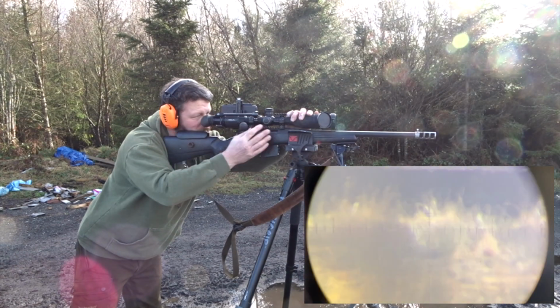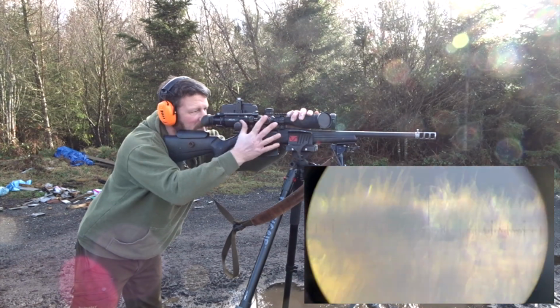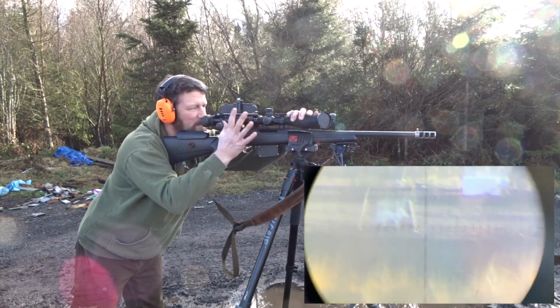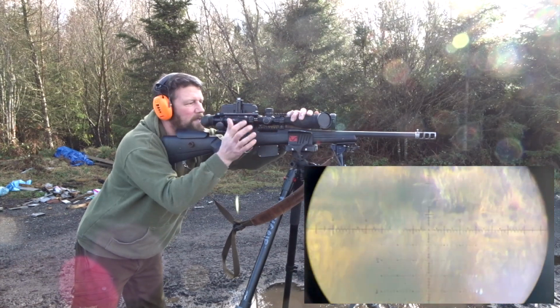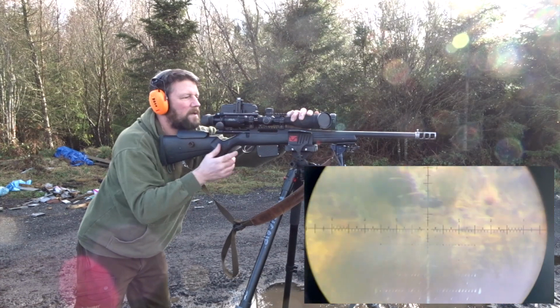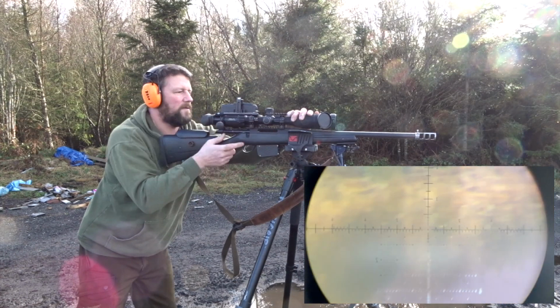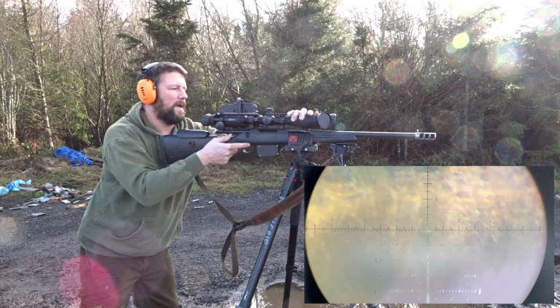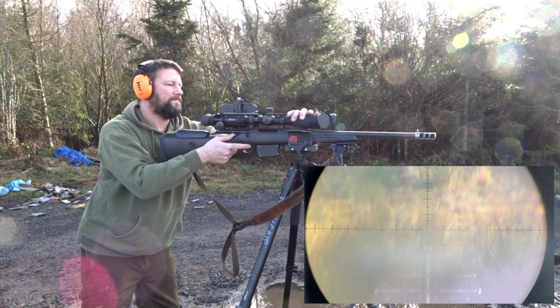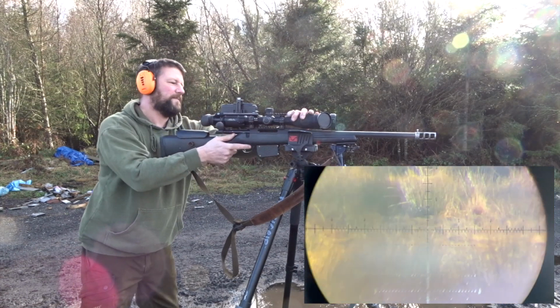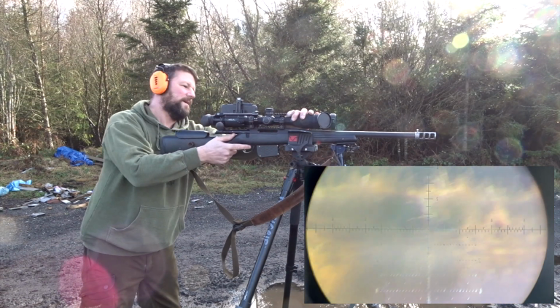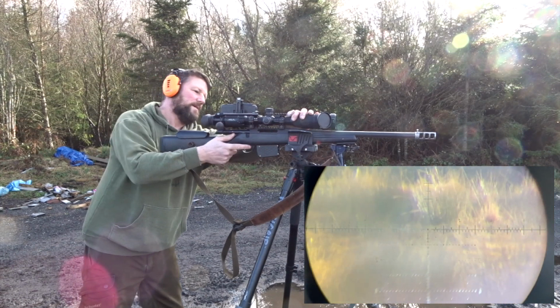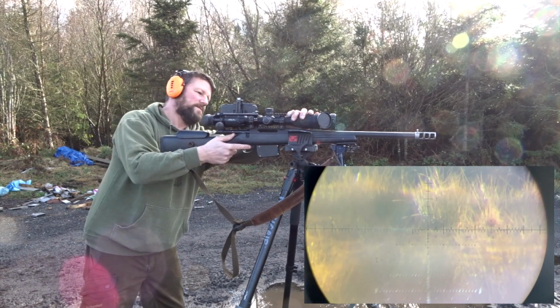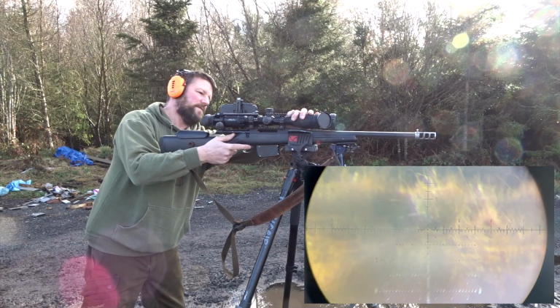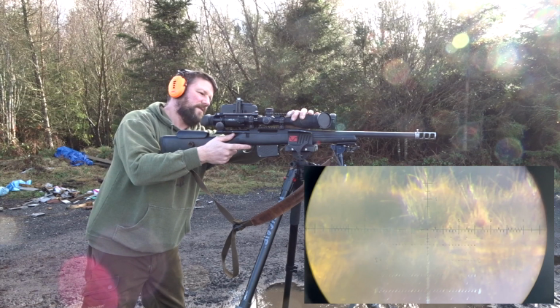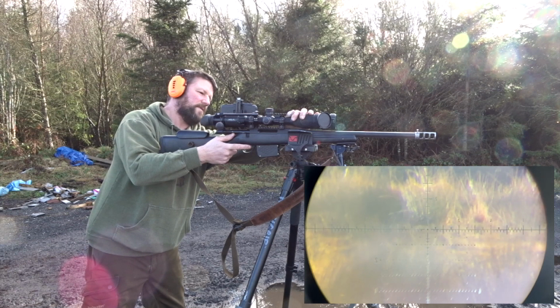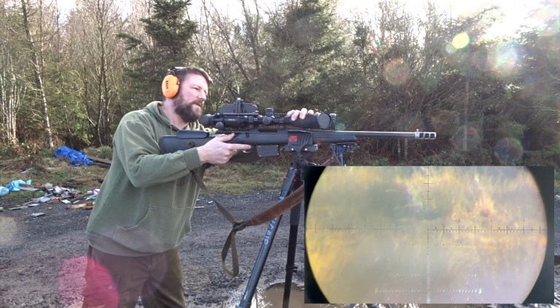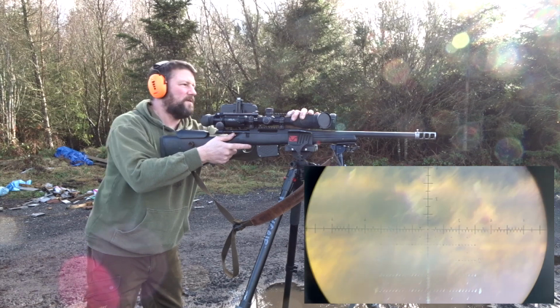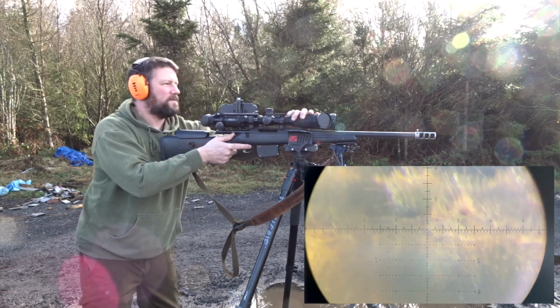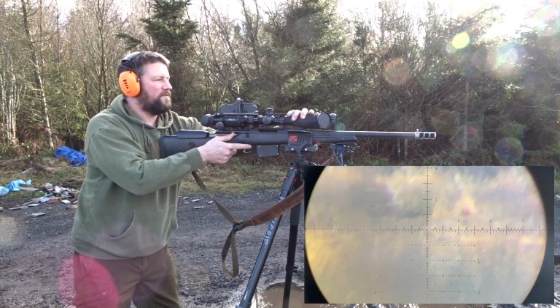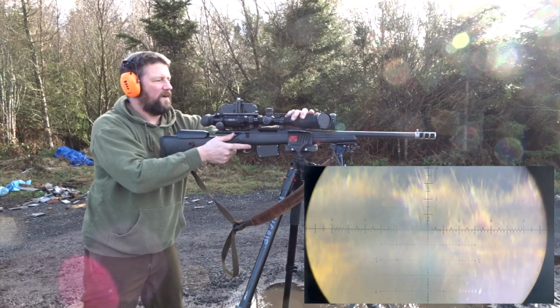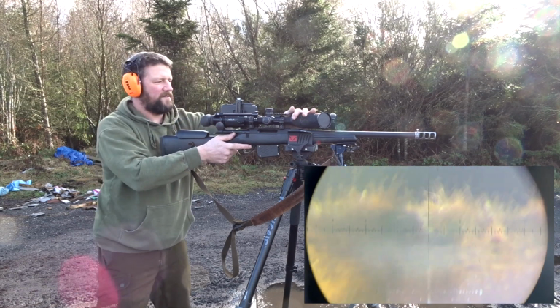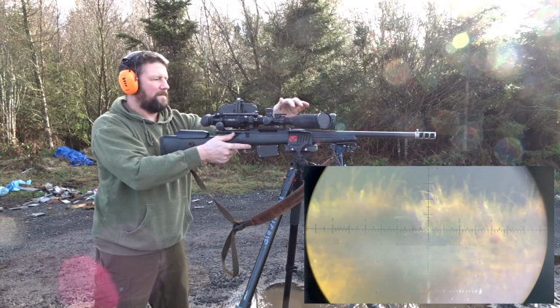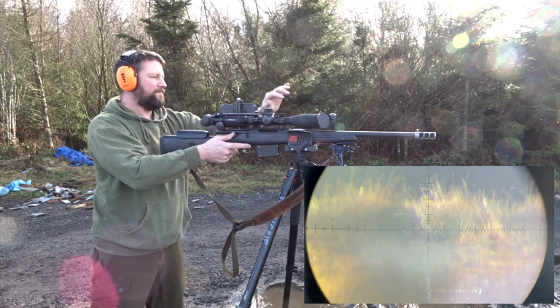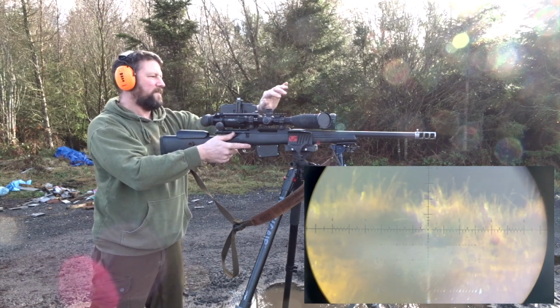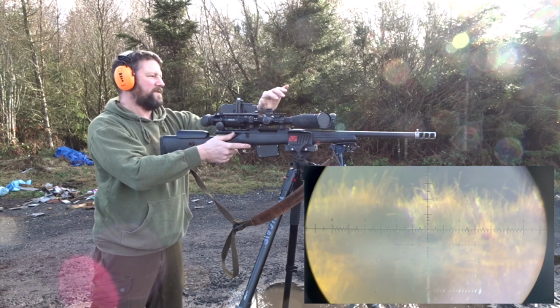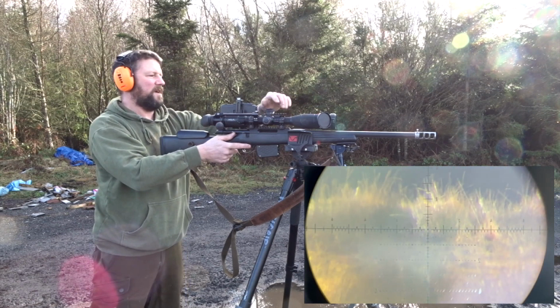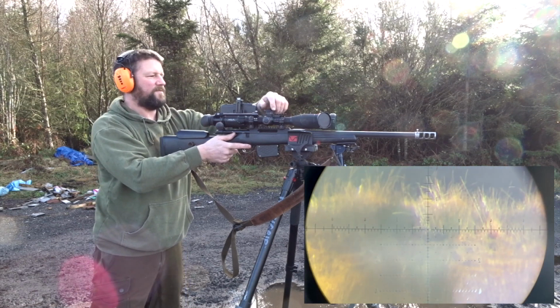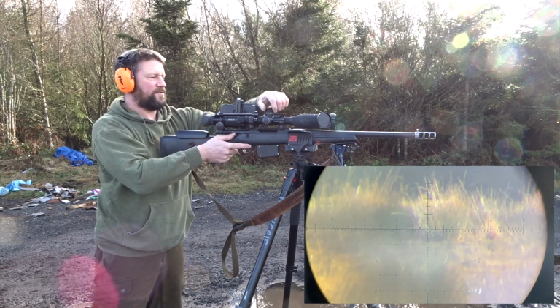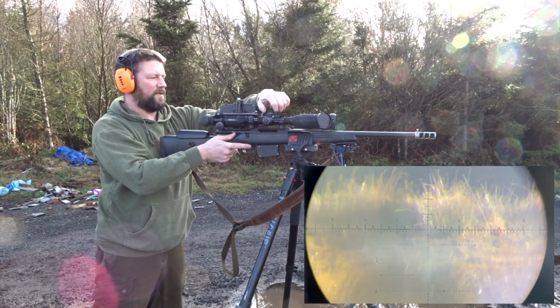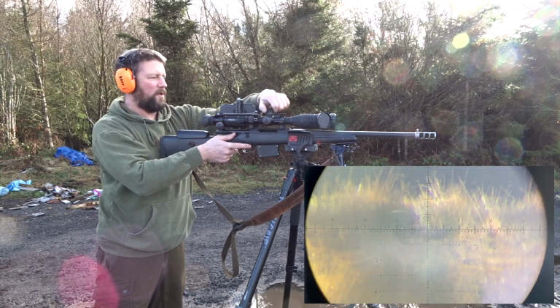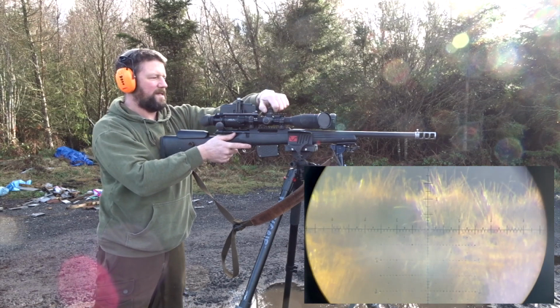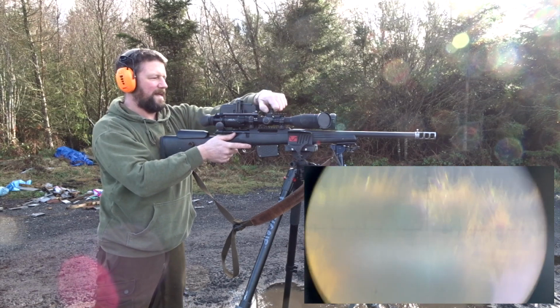Impact. Okay, so now we're going to go to 510, which calls for 3.8 elevation.